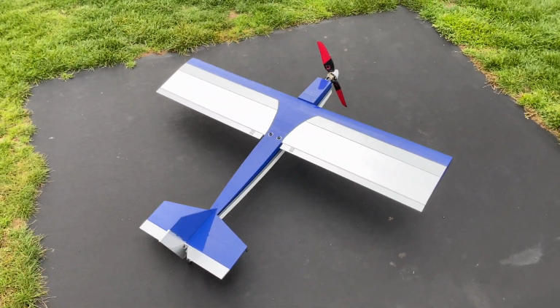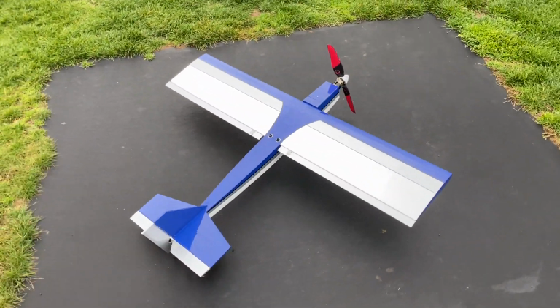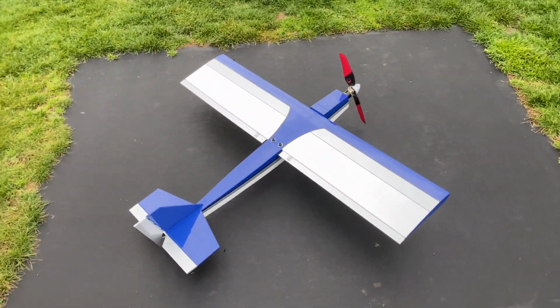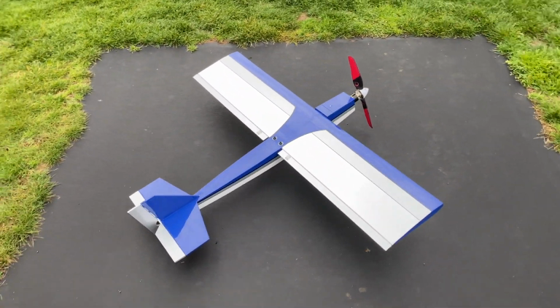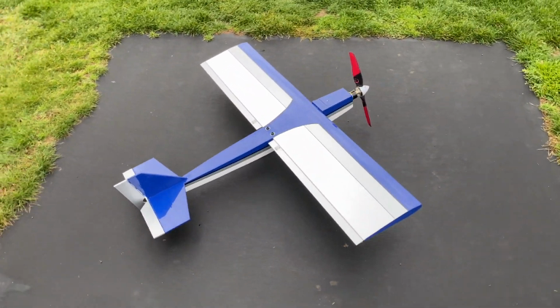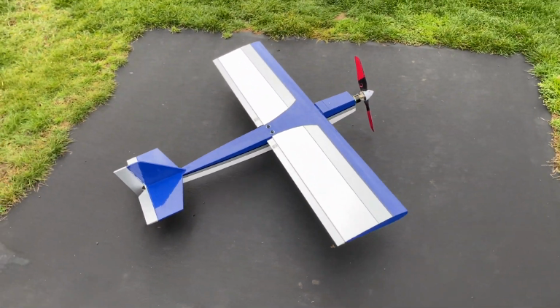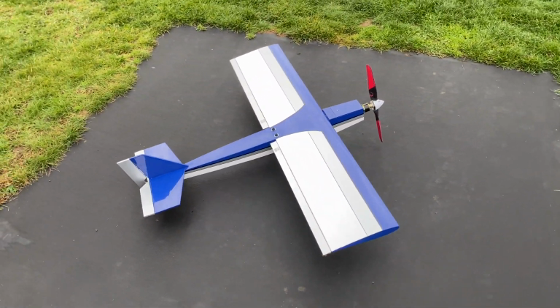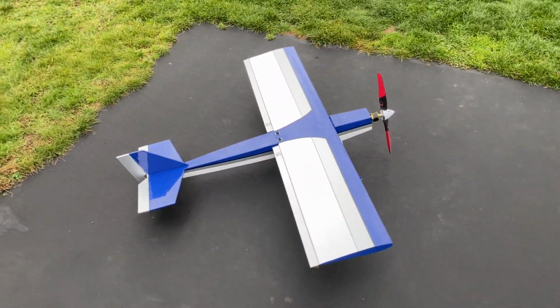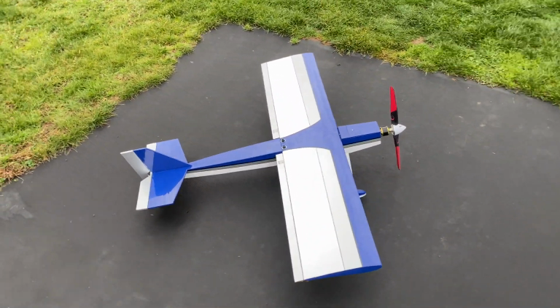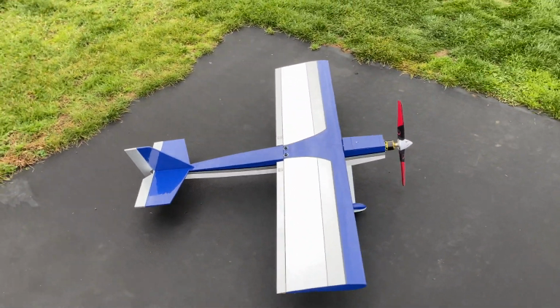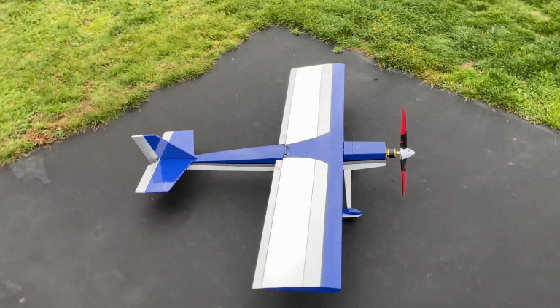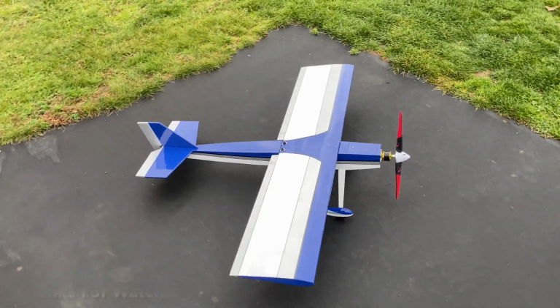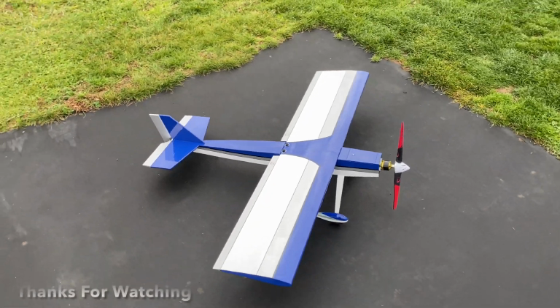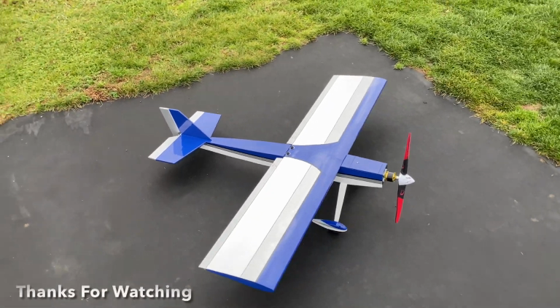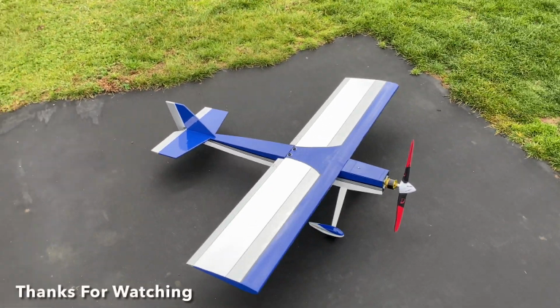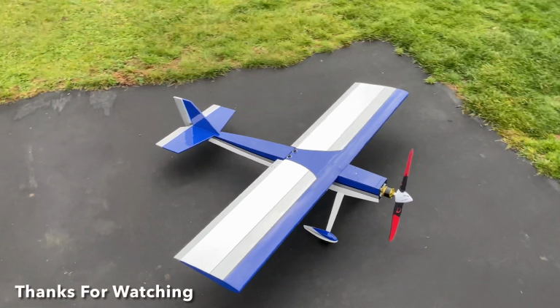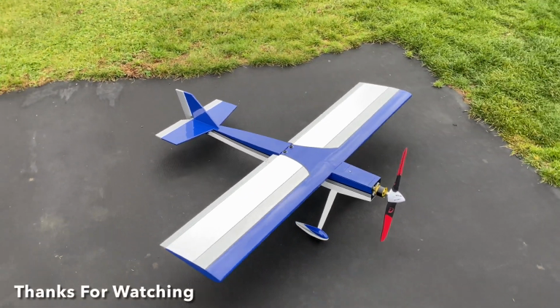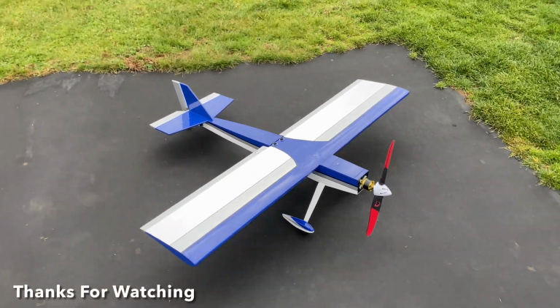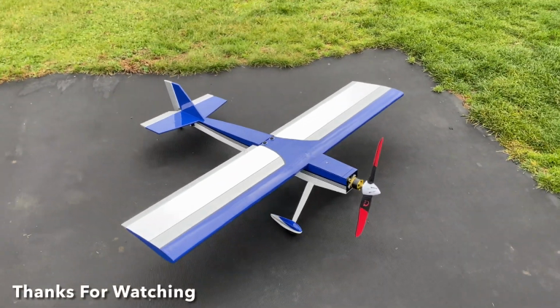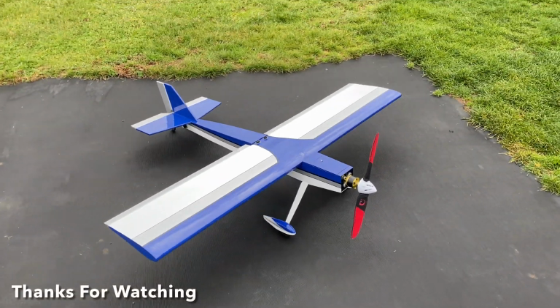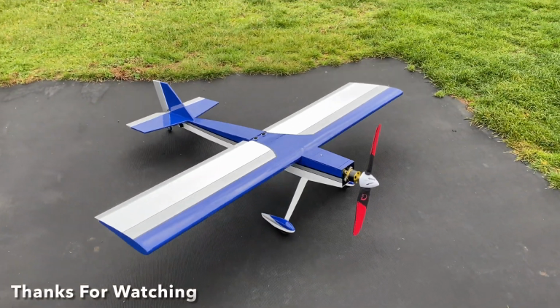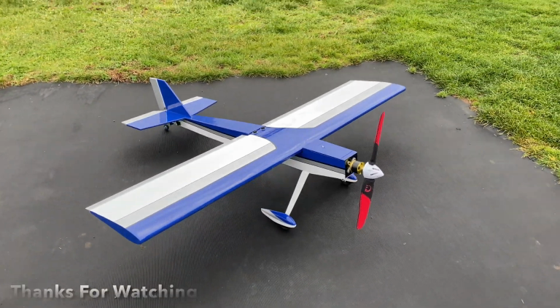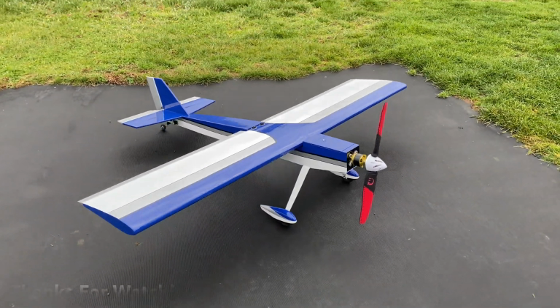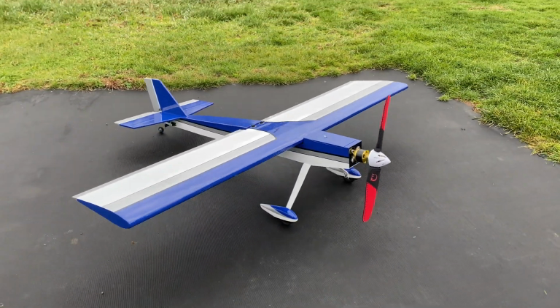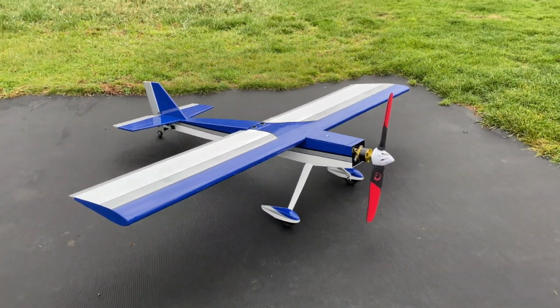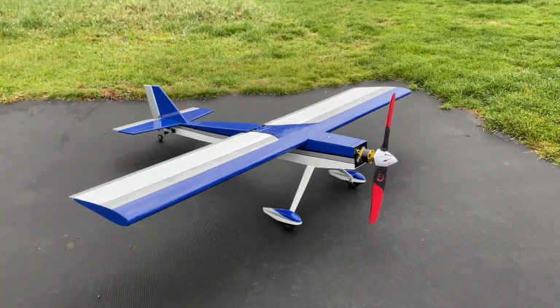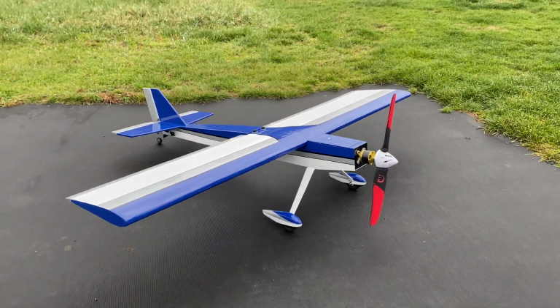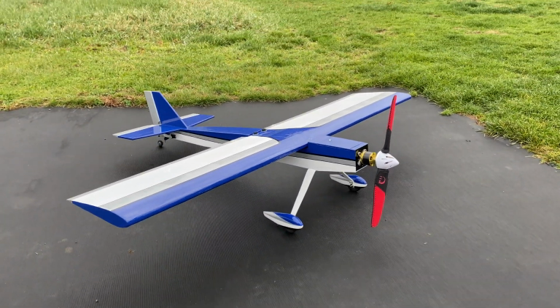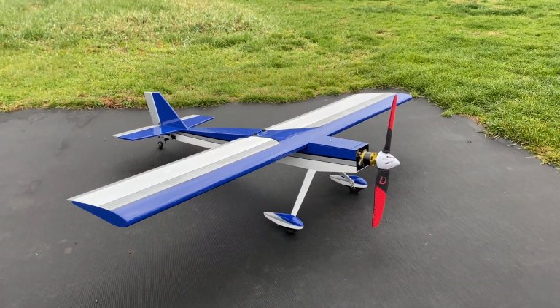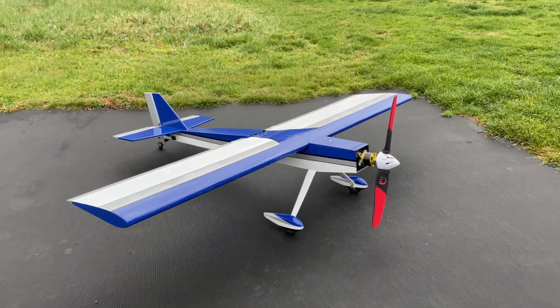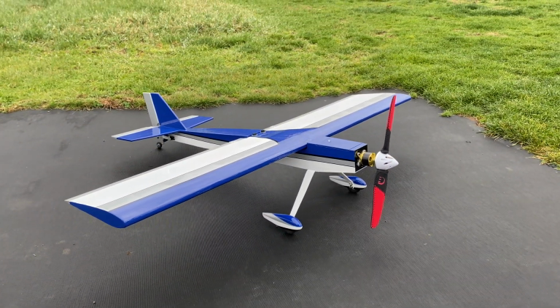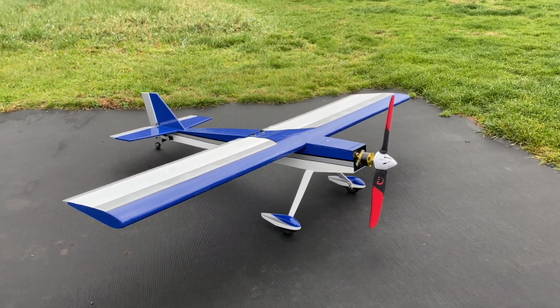Time to hang her up on the wall for winter, and I have an awesome sport plane for spring. Thanks for watching, guys.